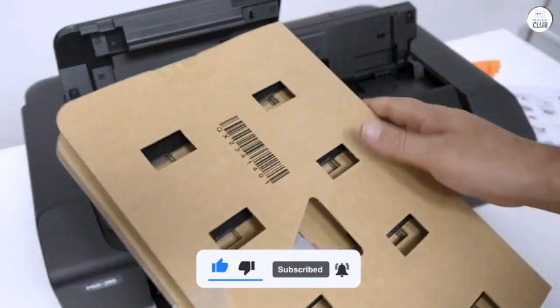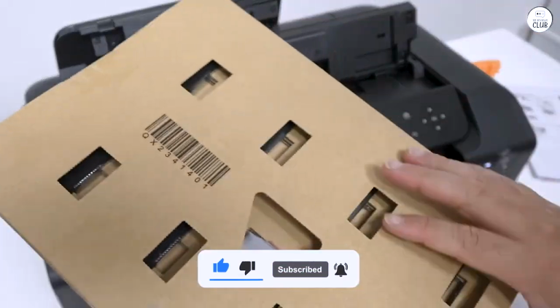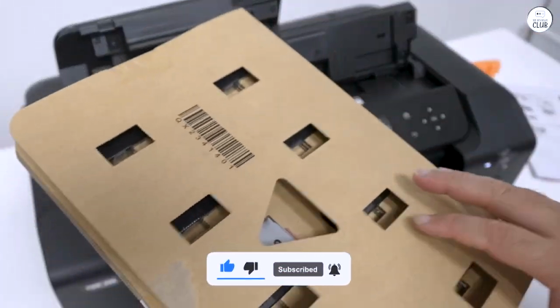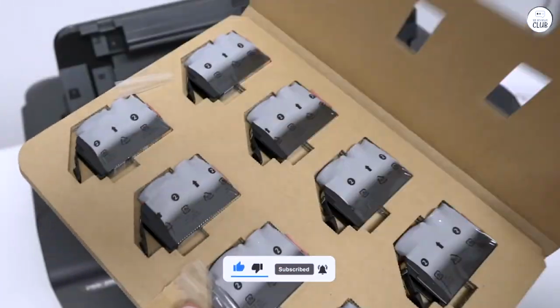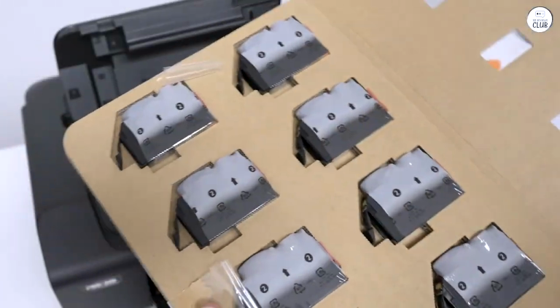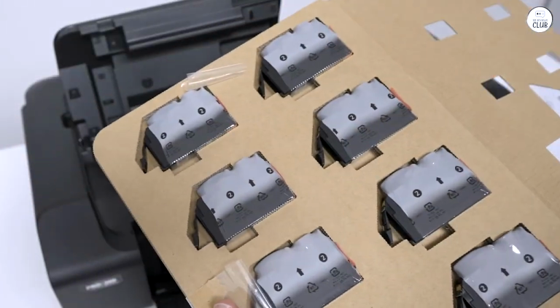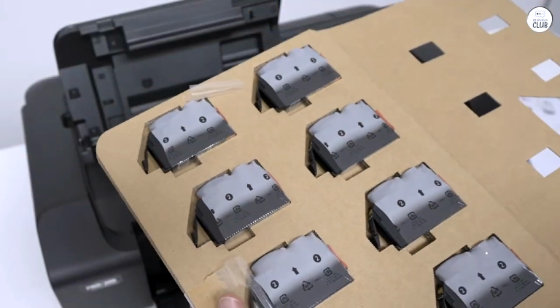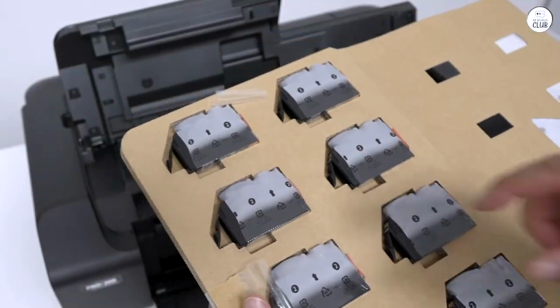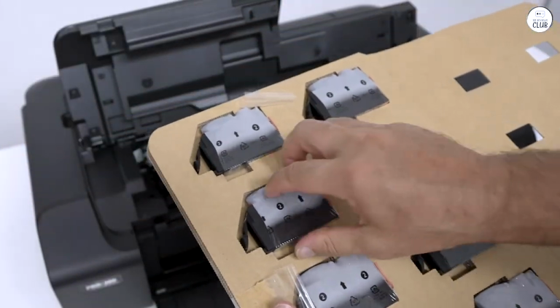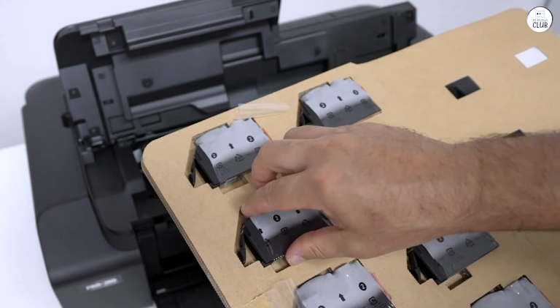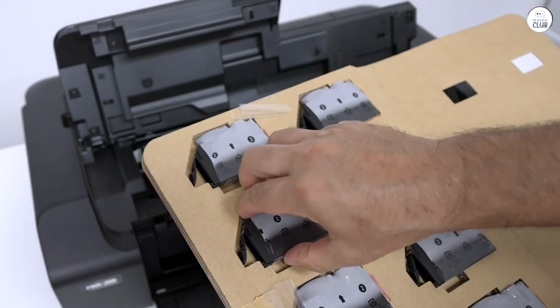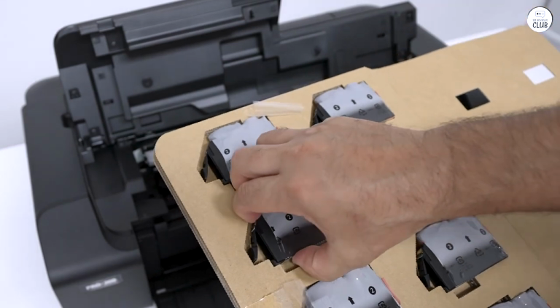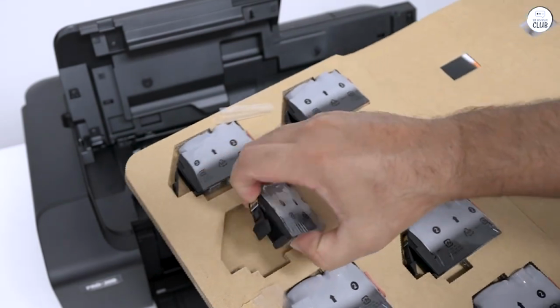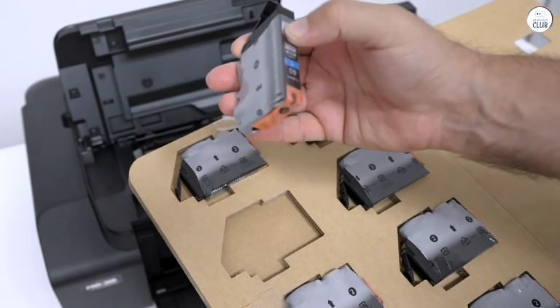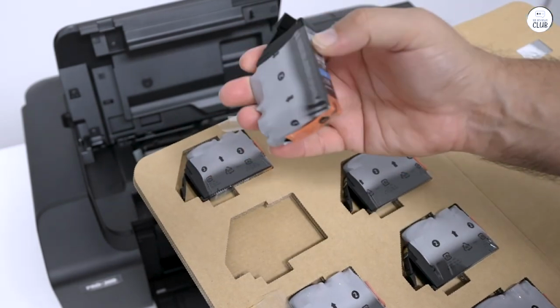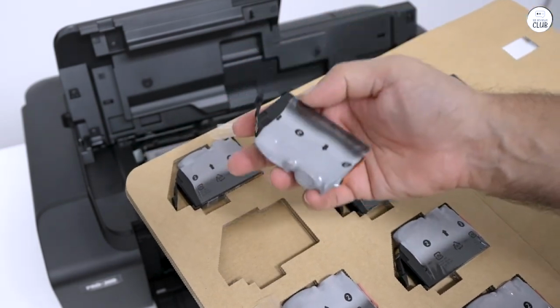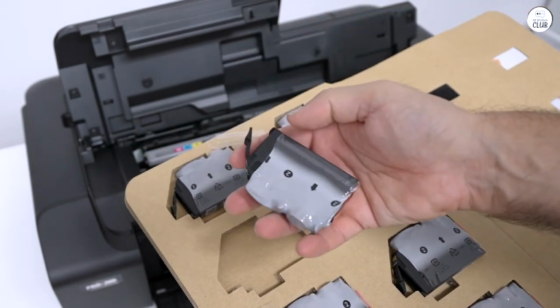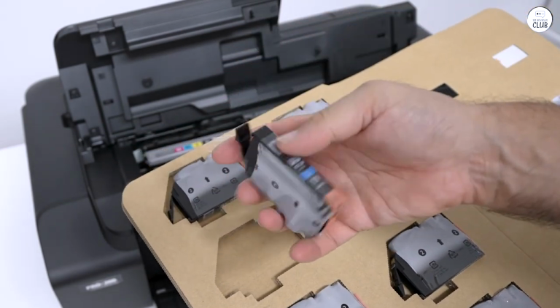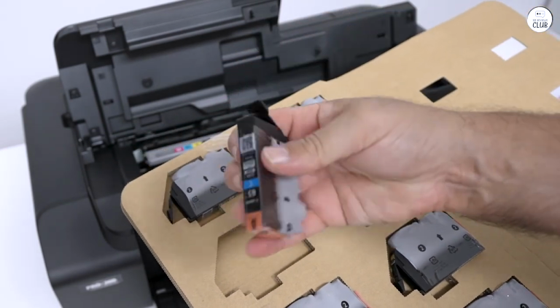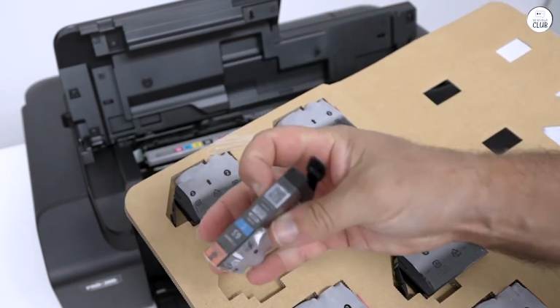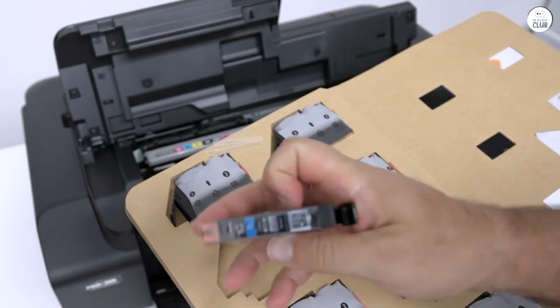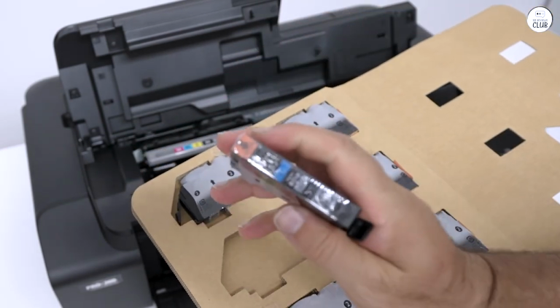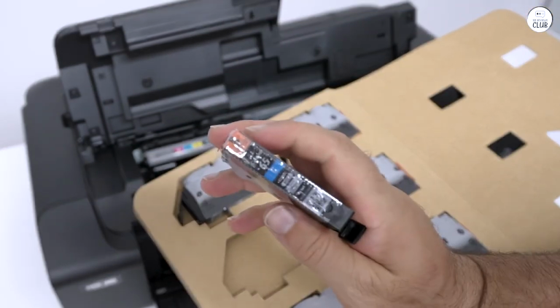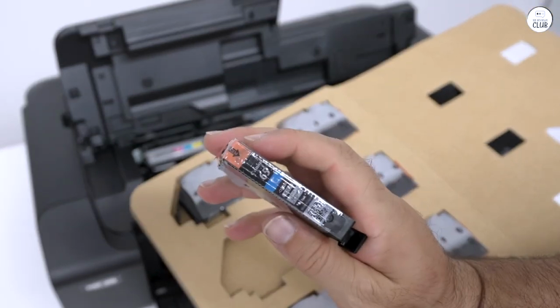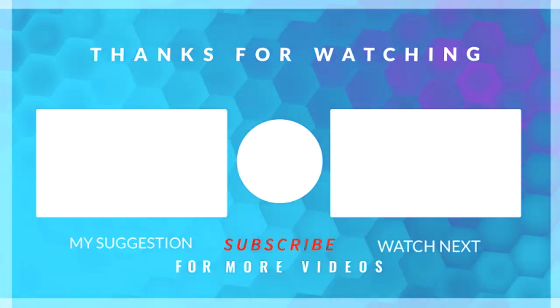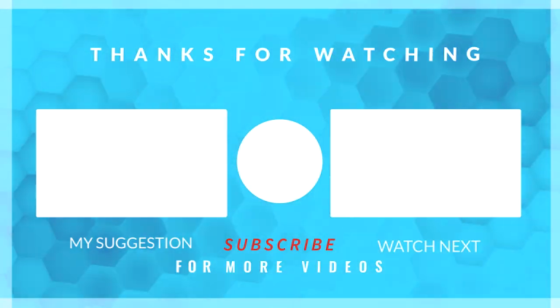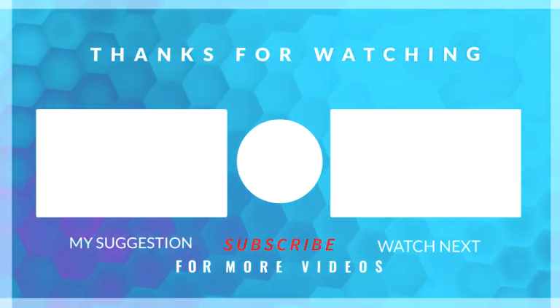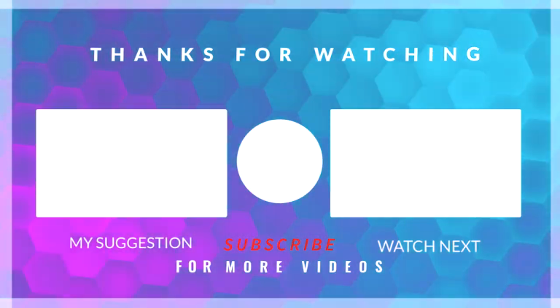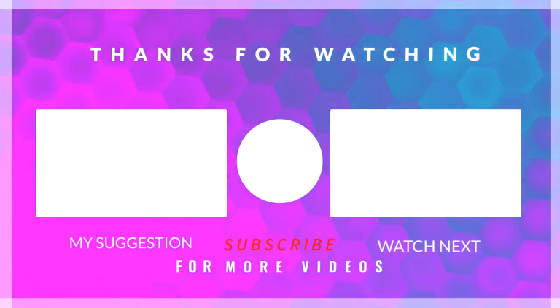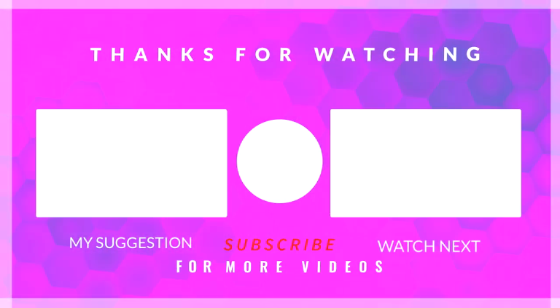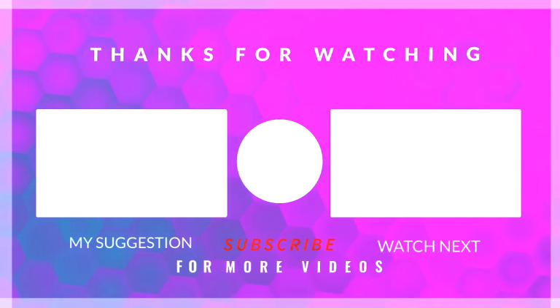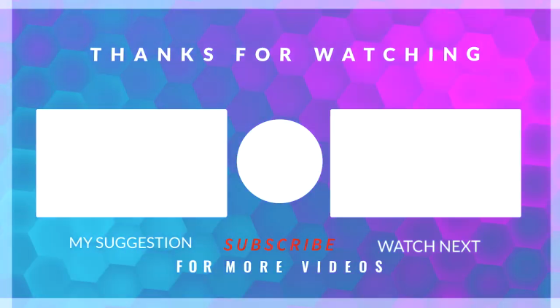Overall, if you're a semi-professional photographer, this is the printer for you.